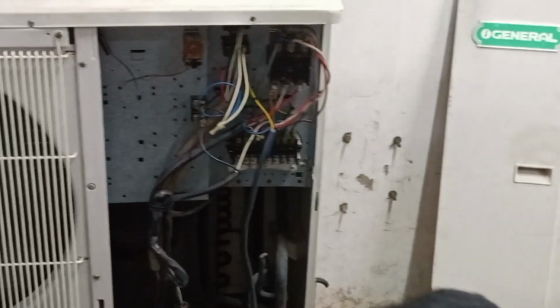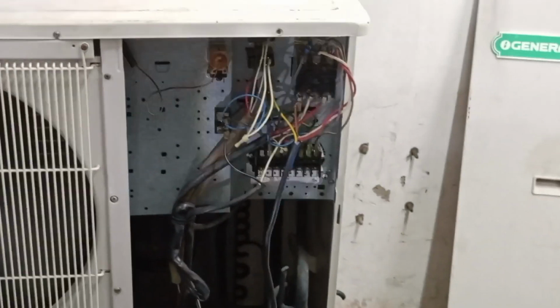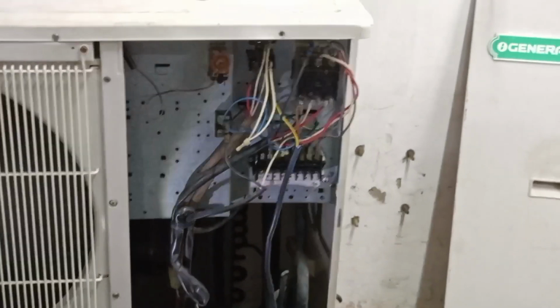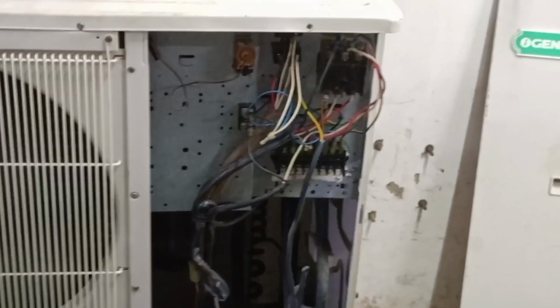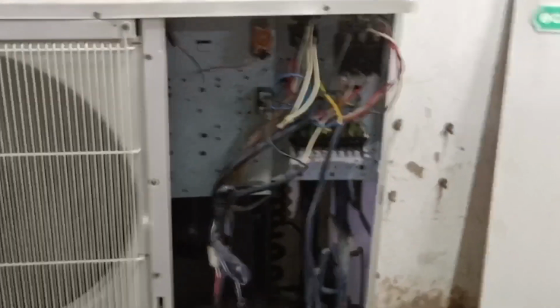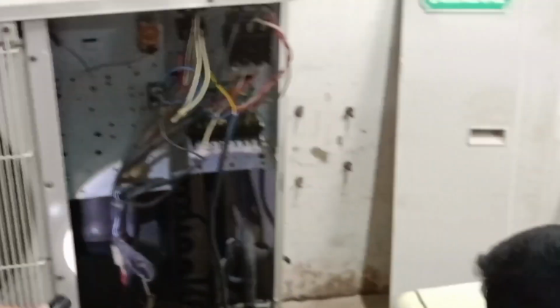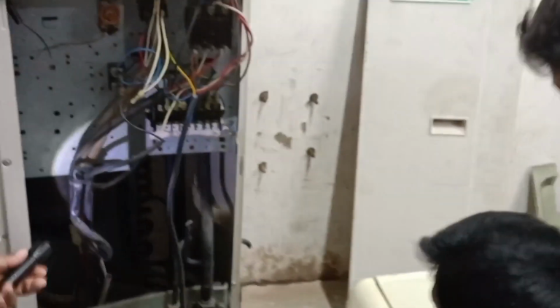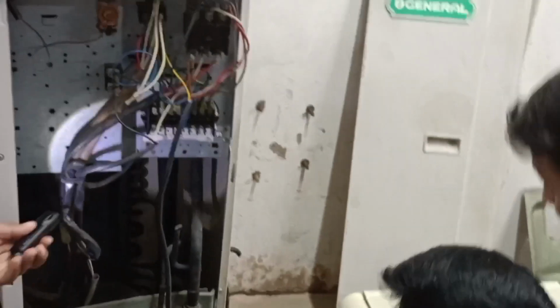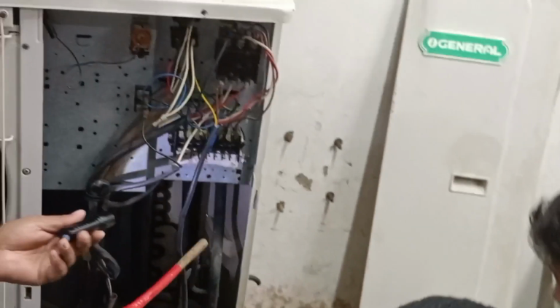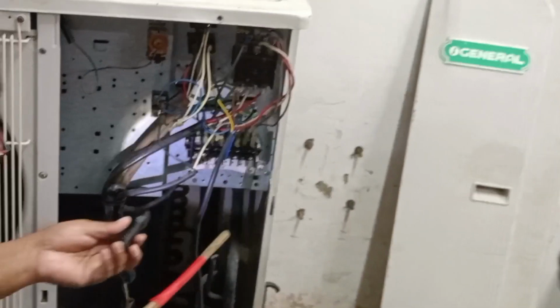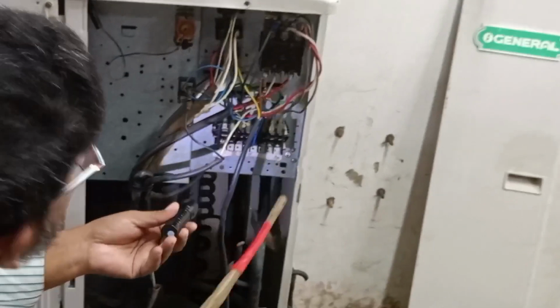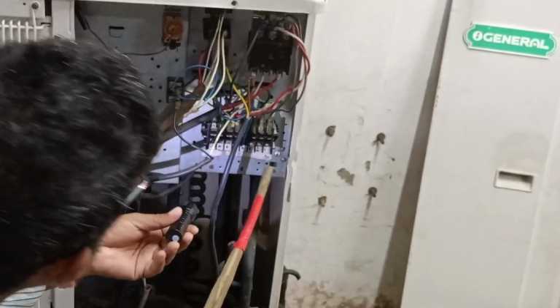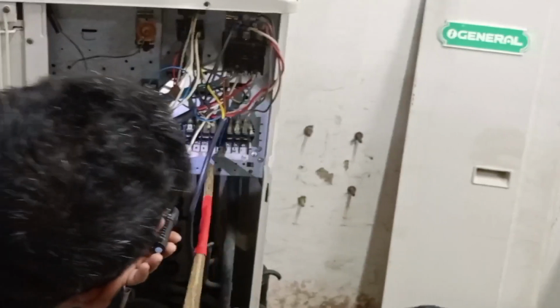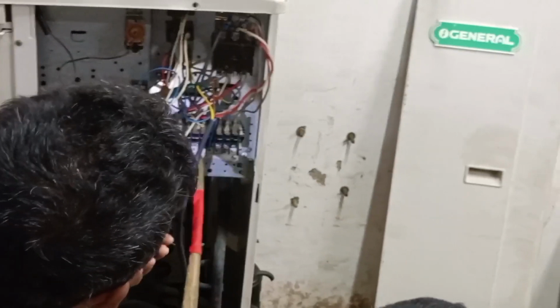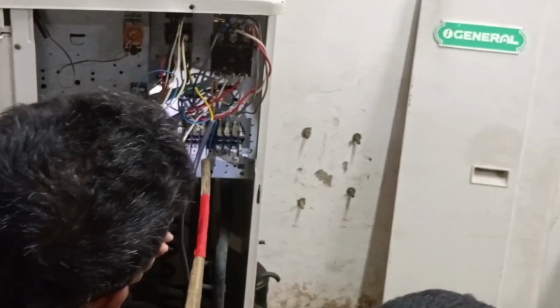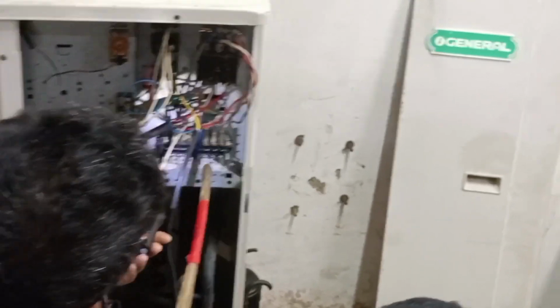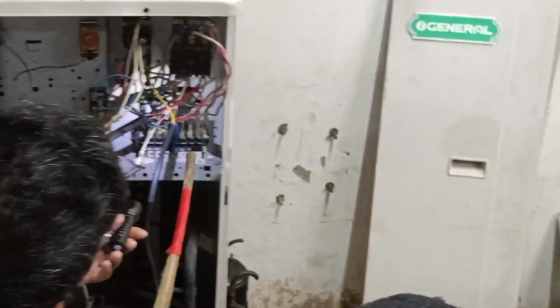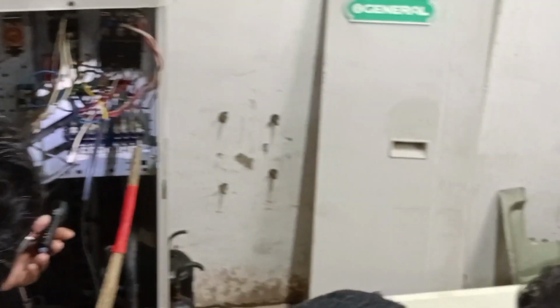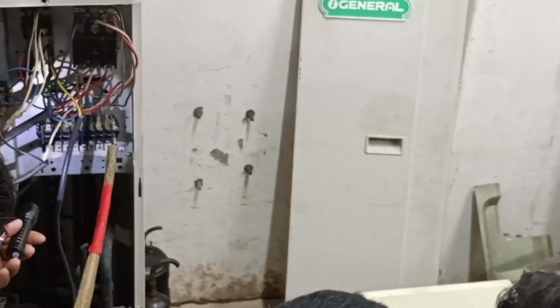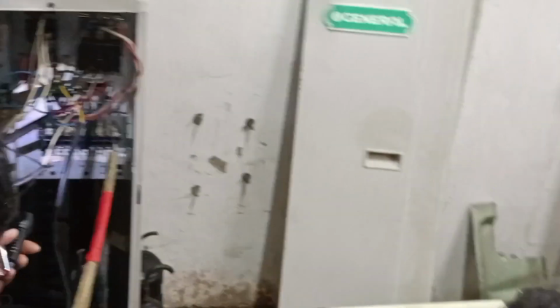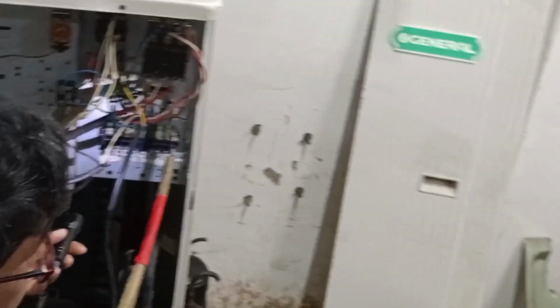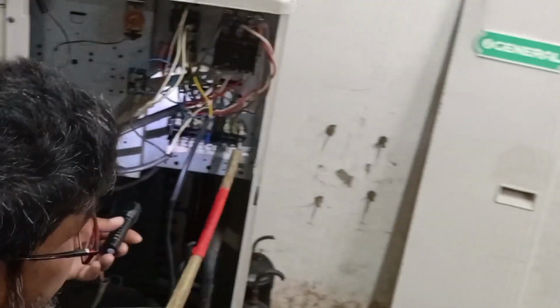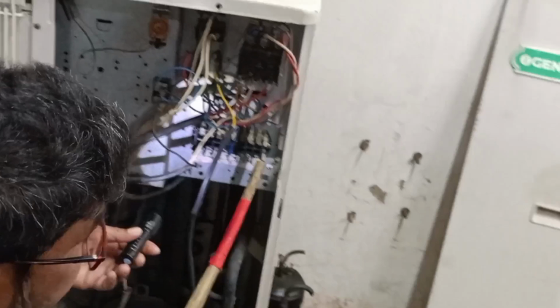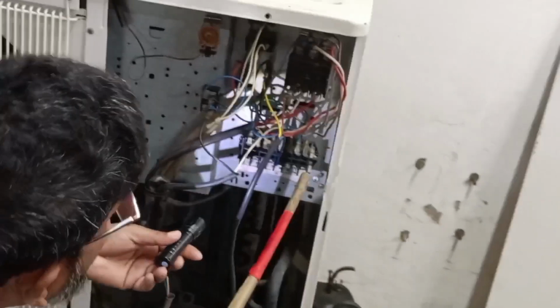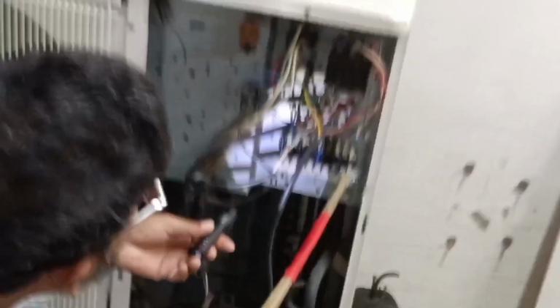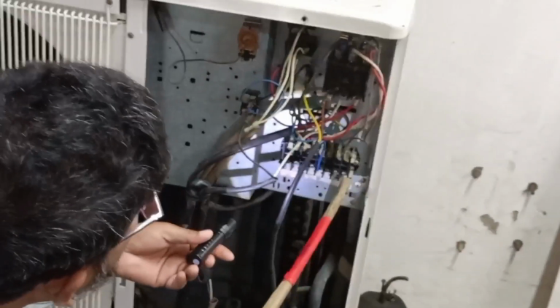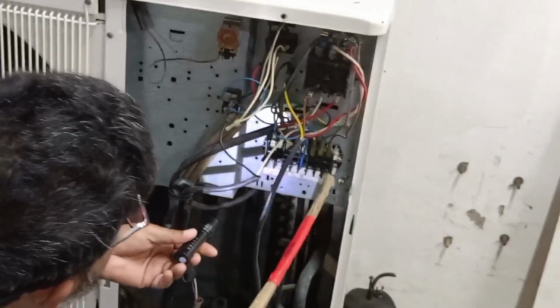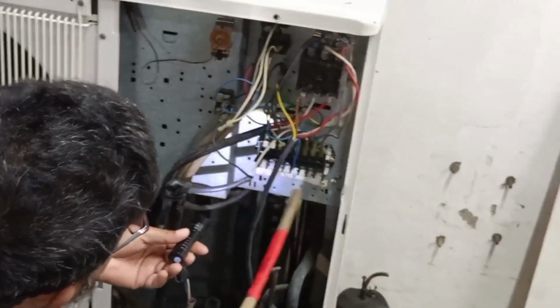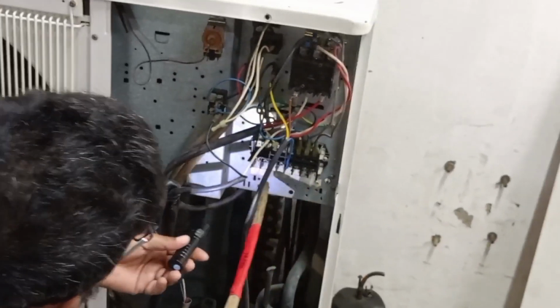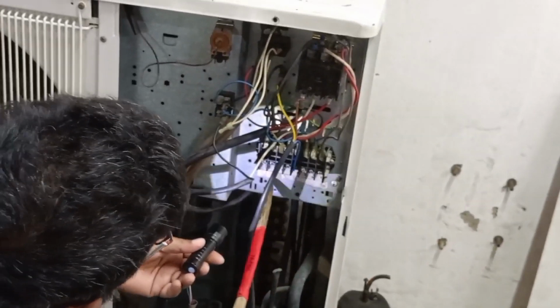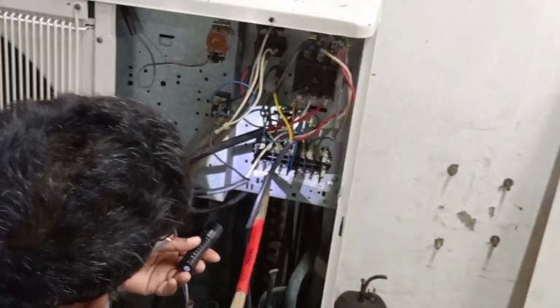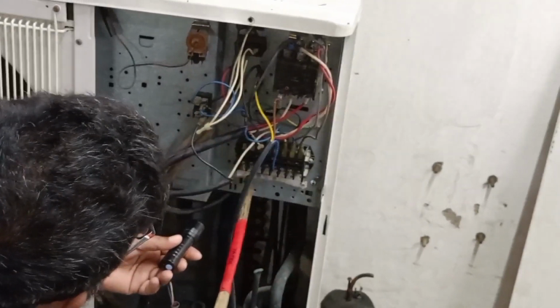I will tell you the name of this — the name of this is Connector Terminal.